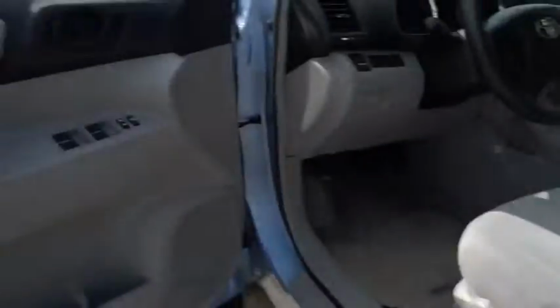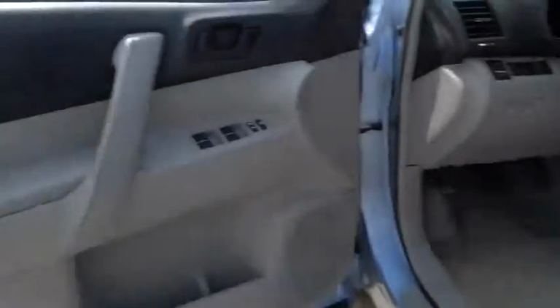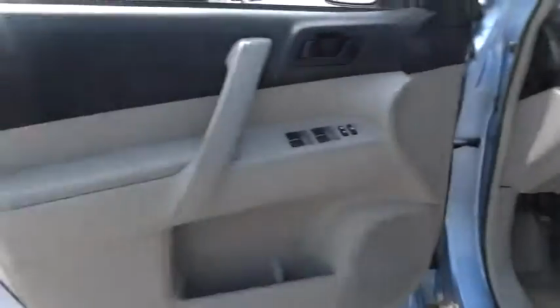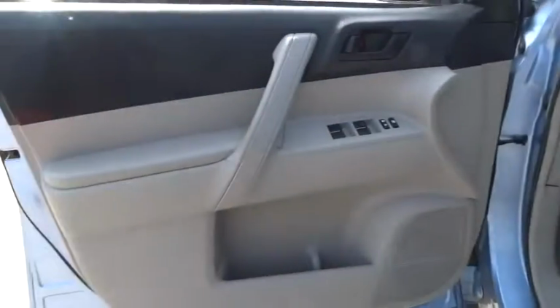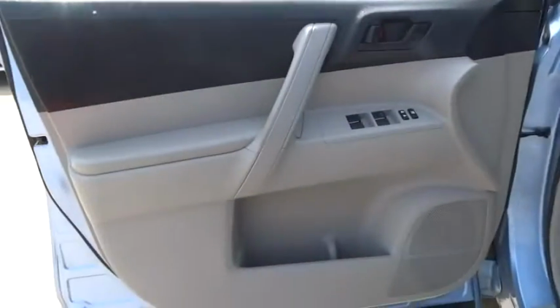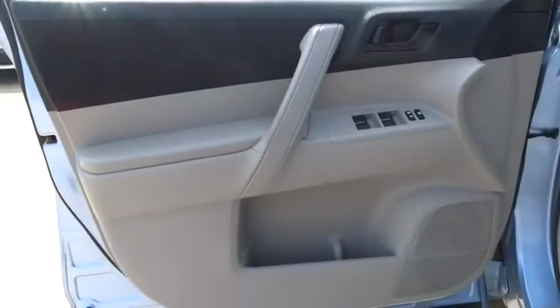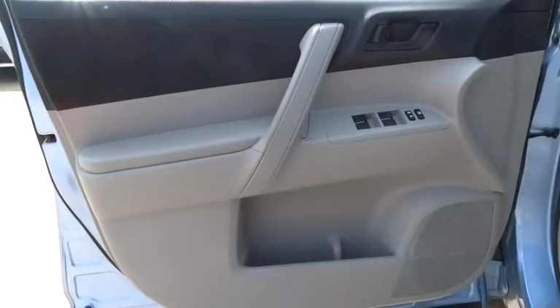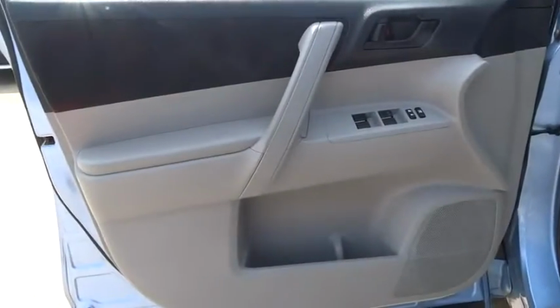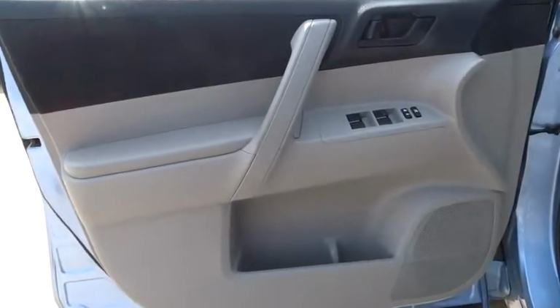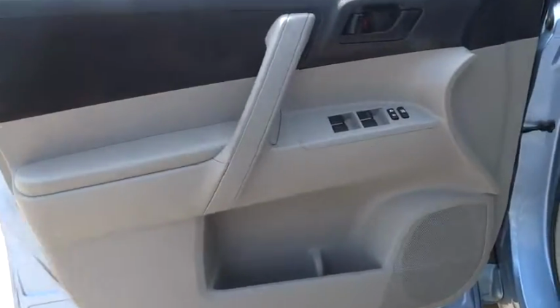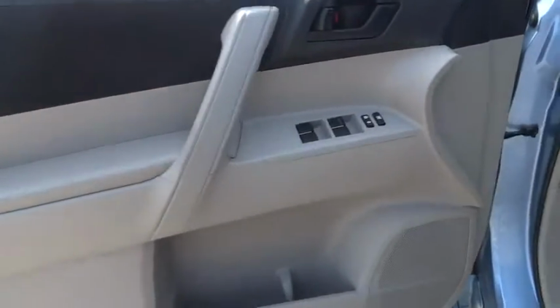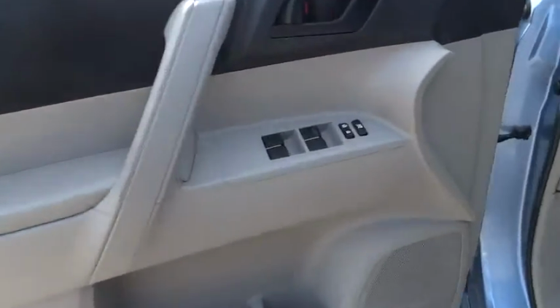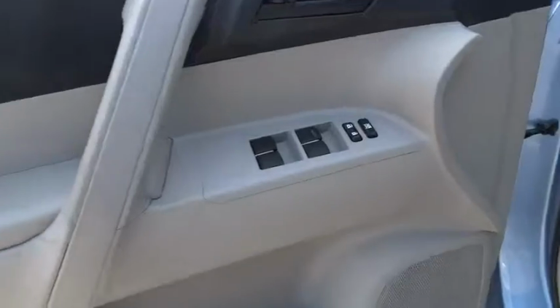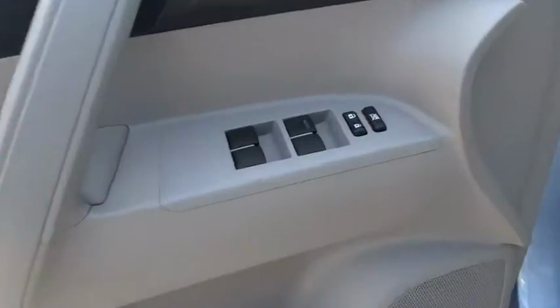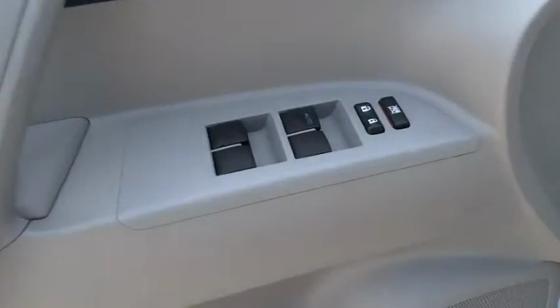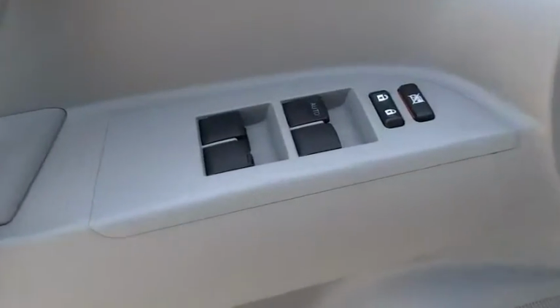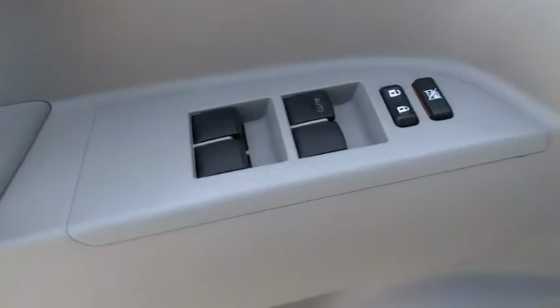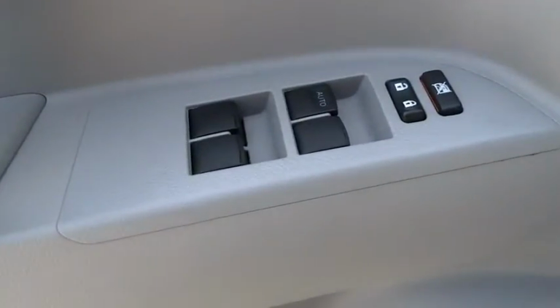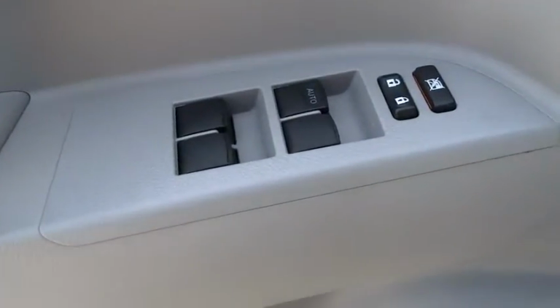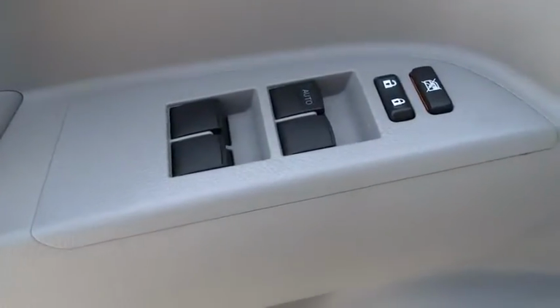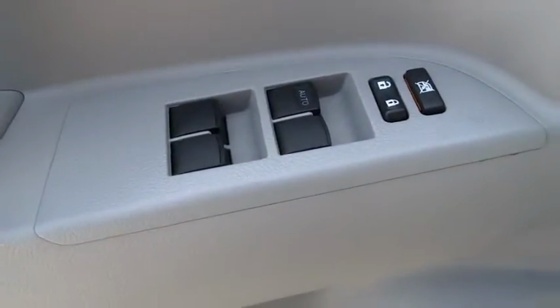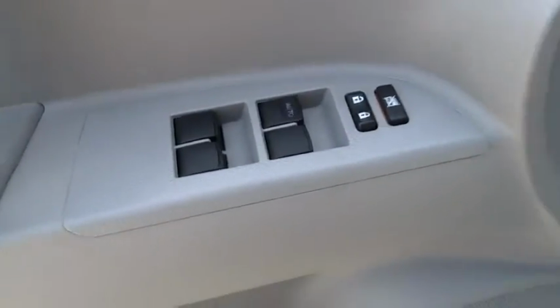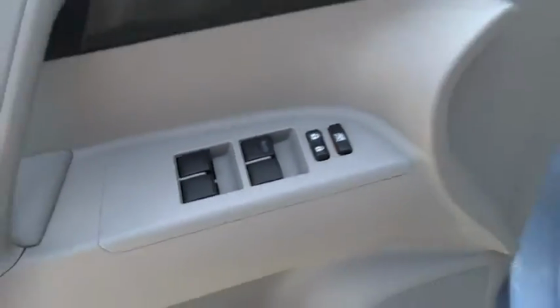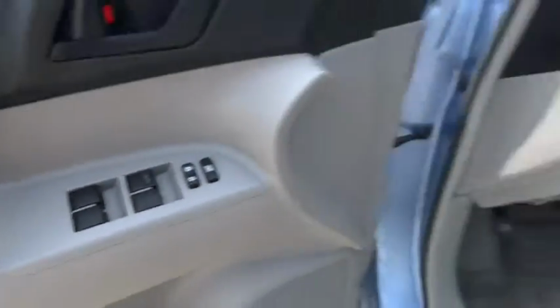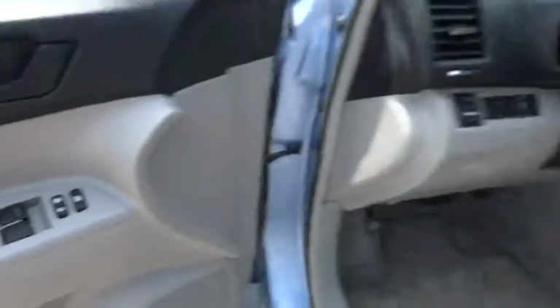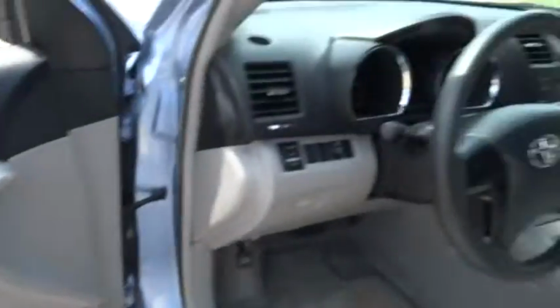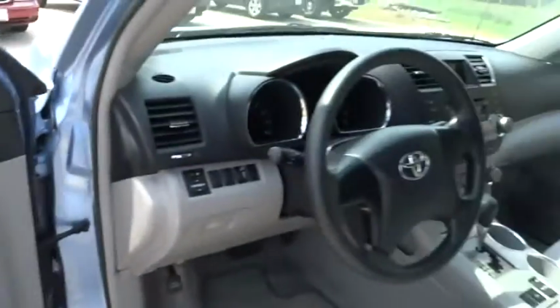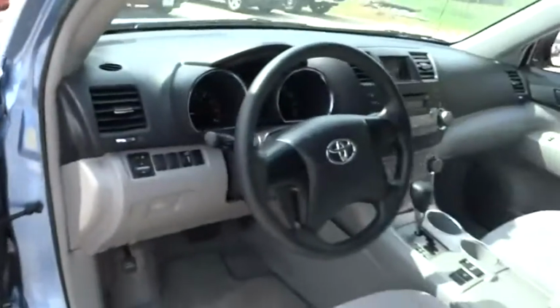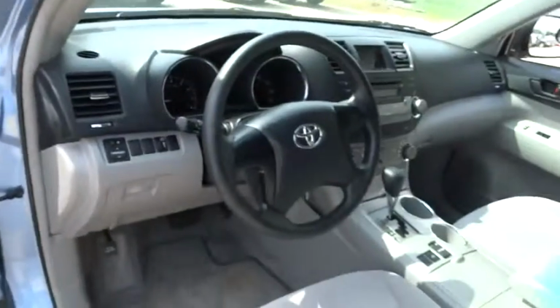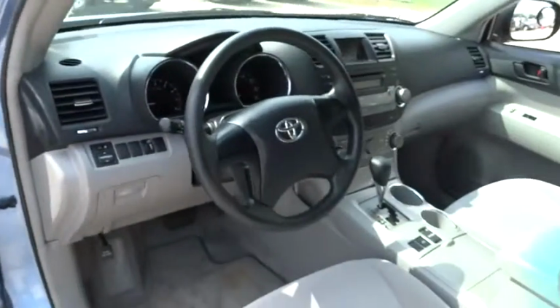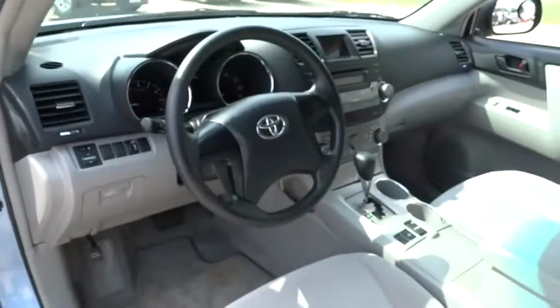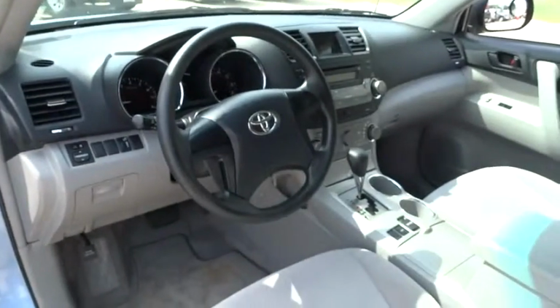Child safety locks, bucket seats, power windows, MP3 player, passenger airbag.